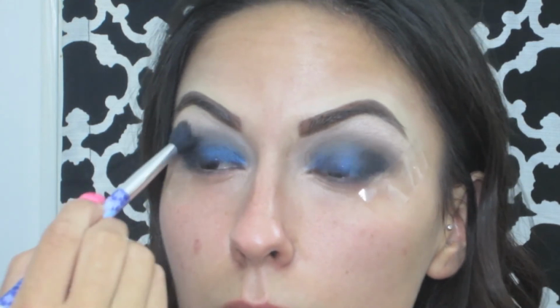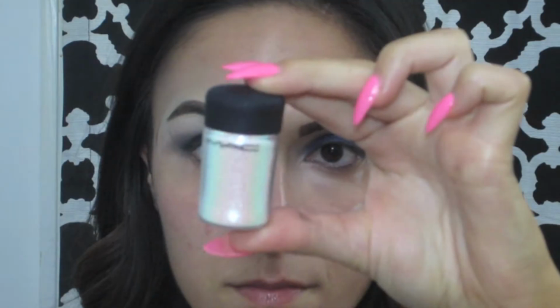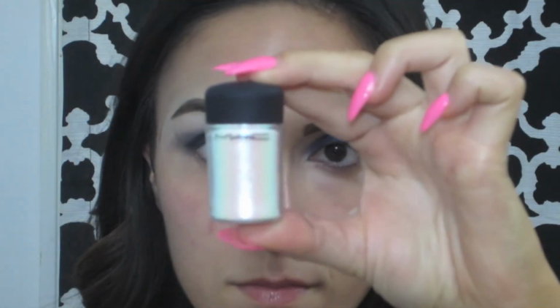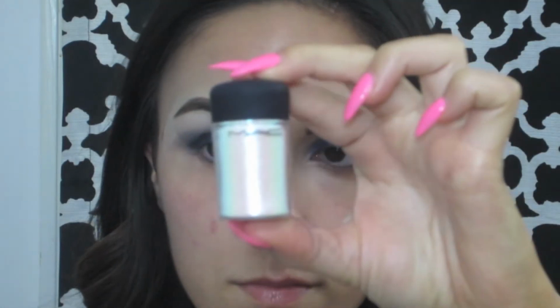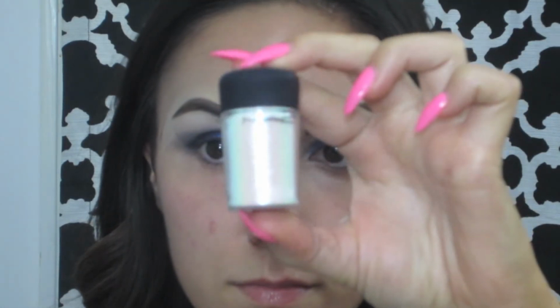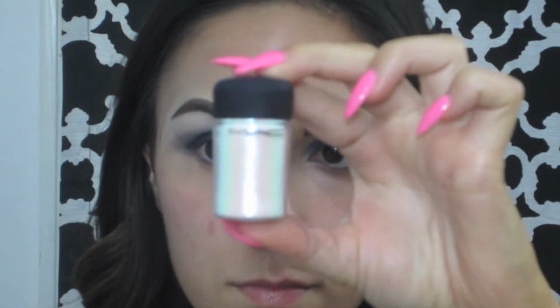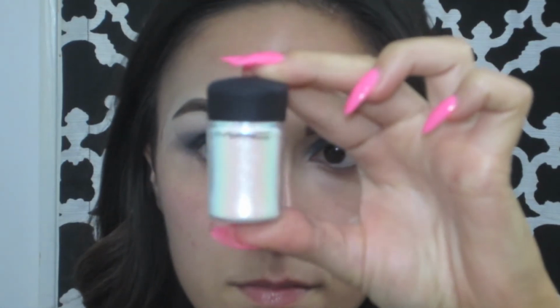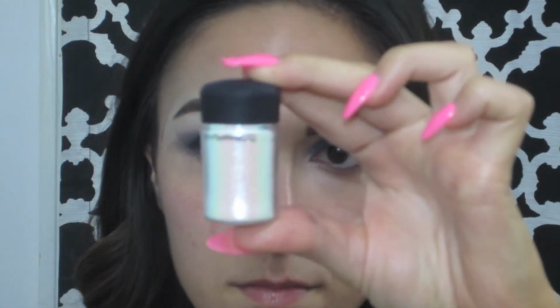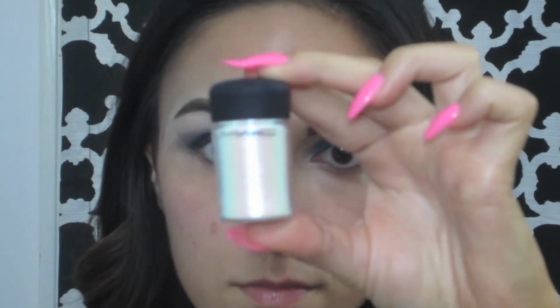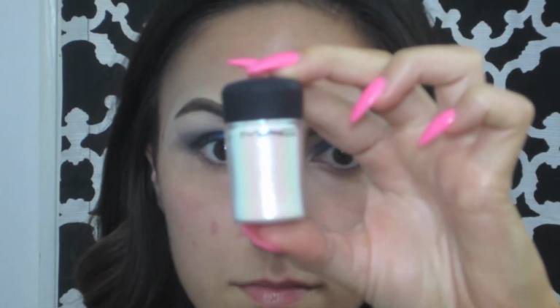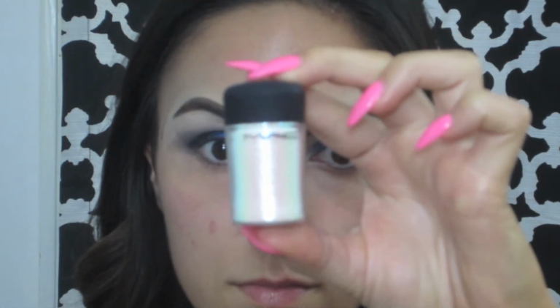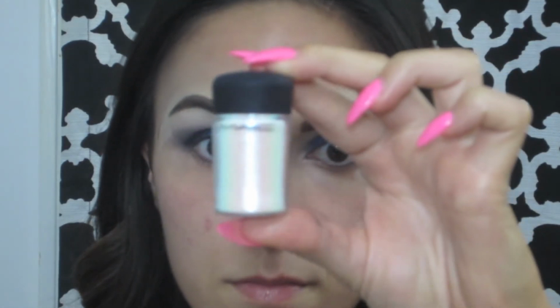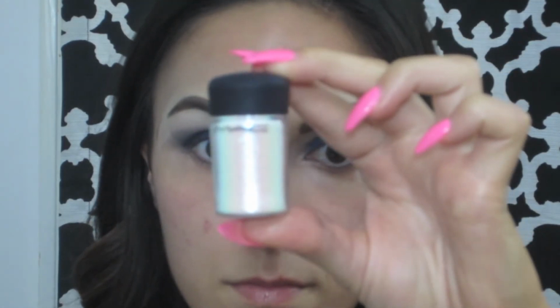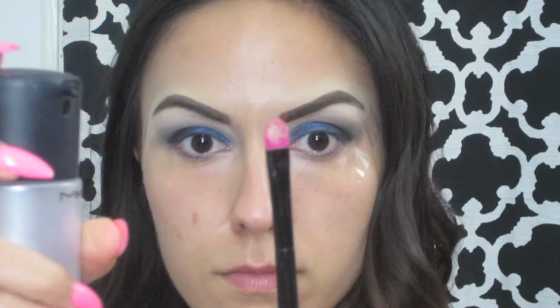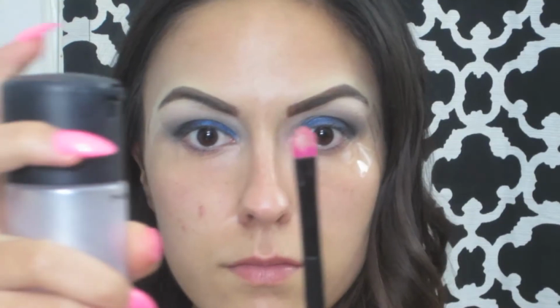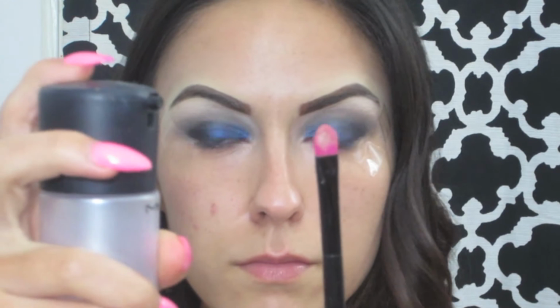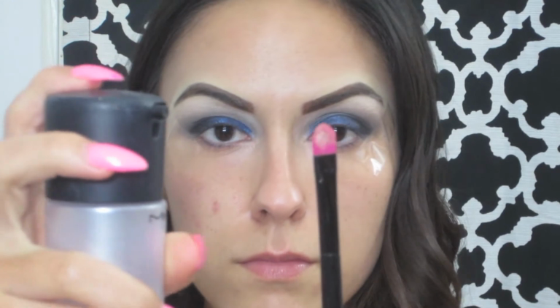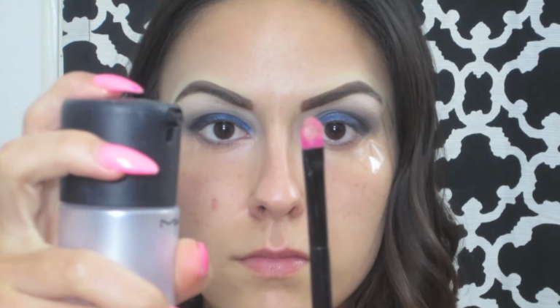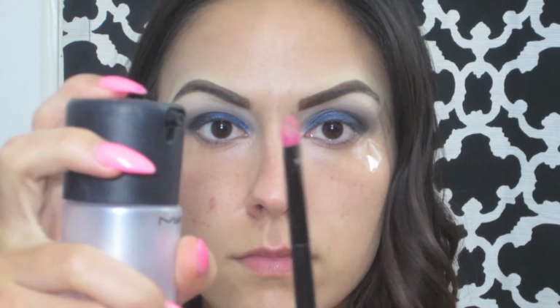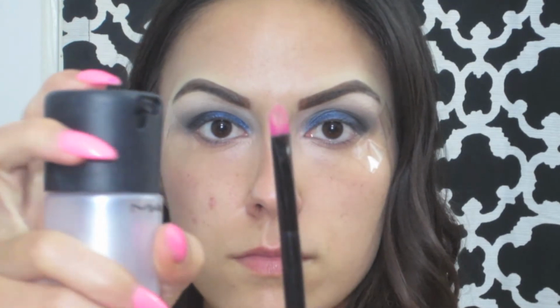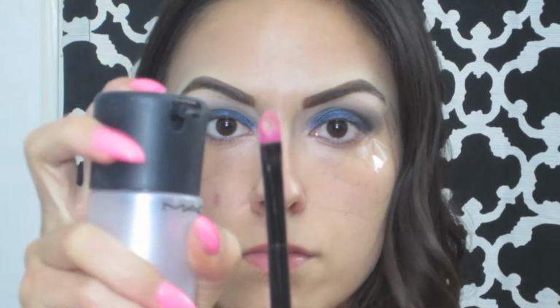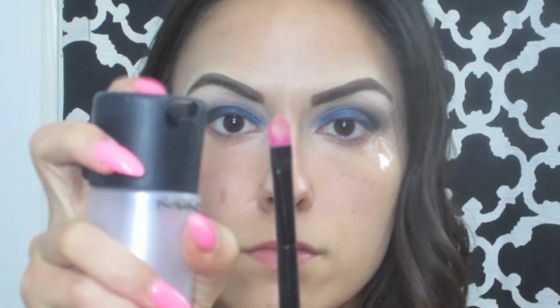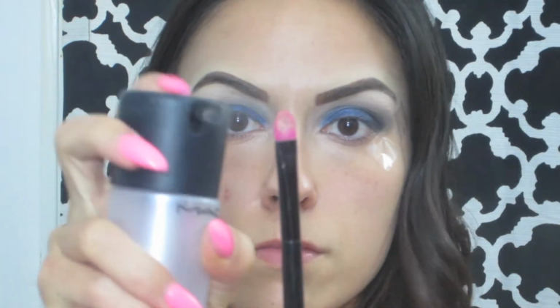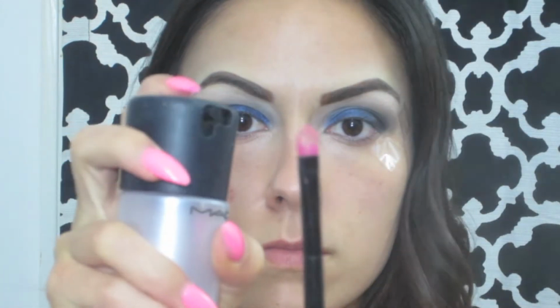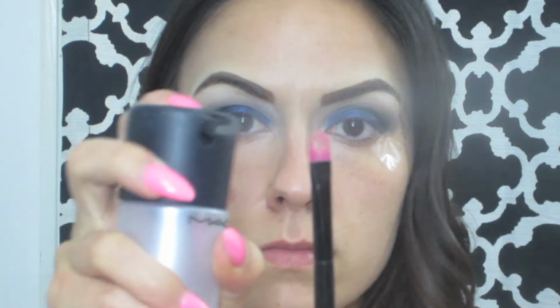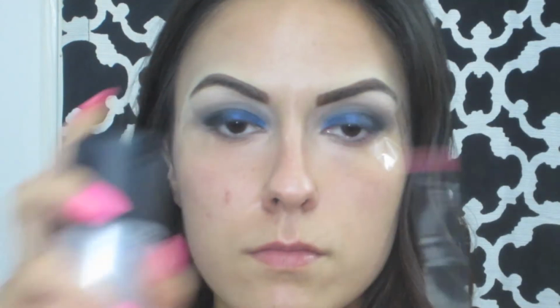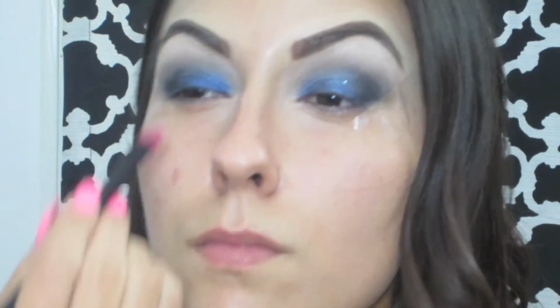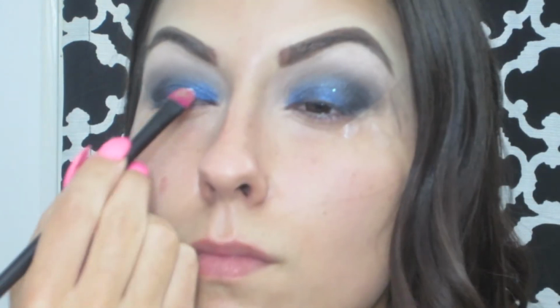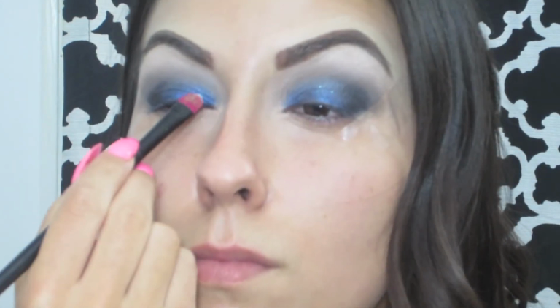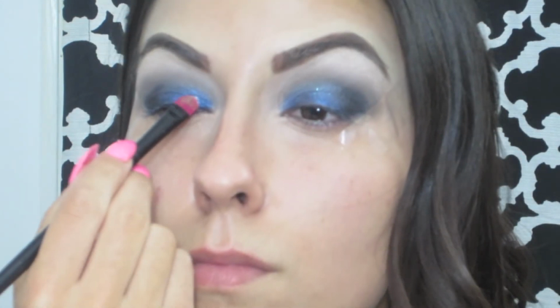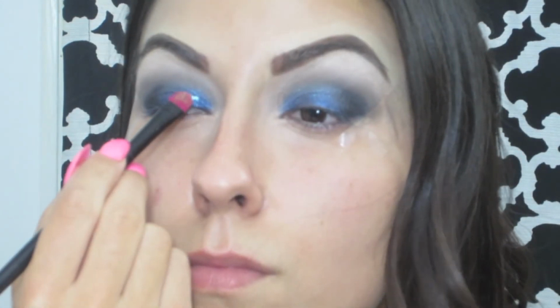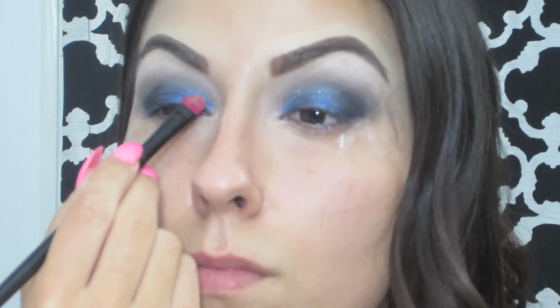Next, to make the look a little more fun, I'm going to be applying some glitter to my lids. I'm using MAC's Reflex in Transparent Teal.